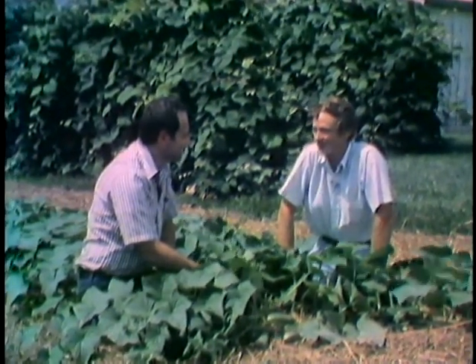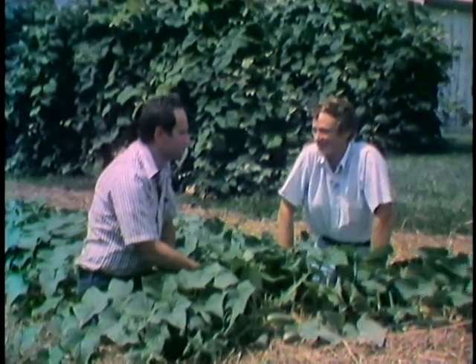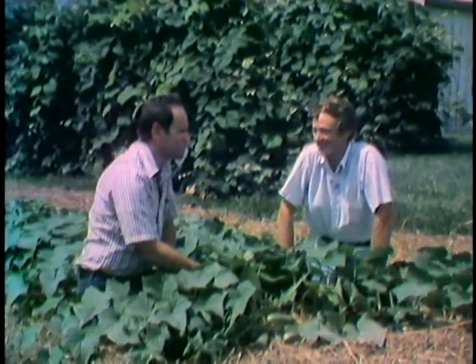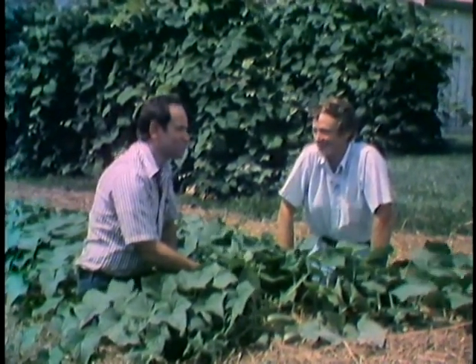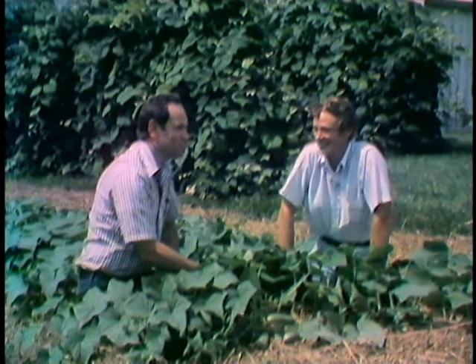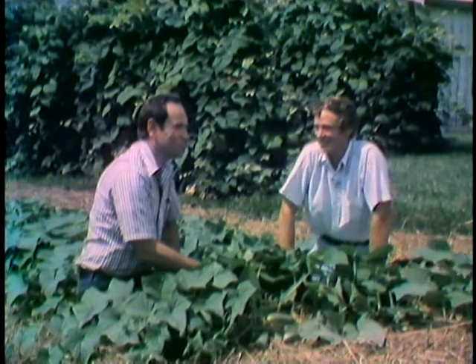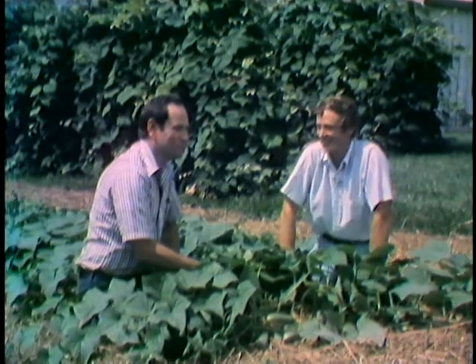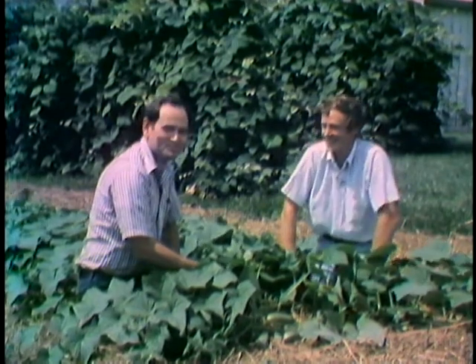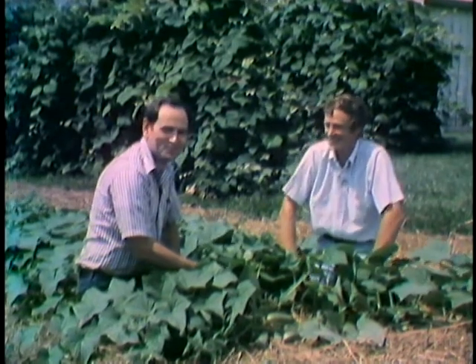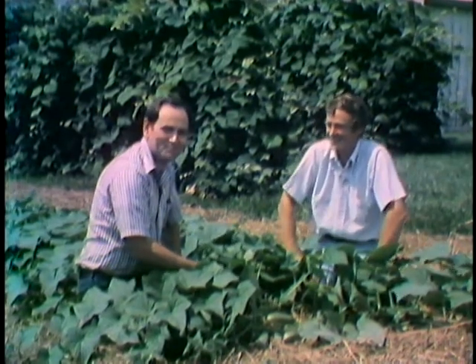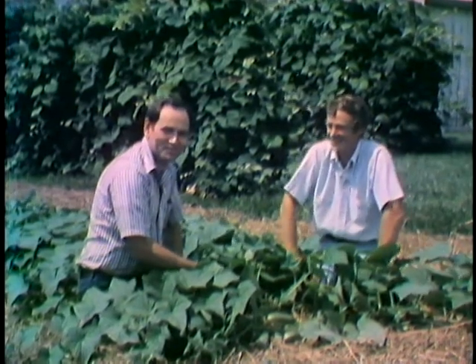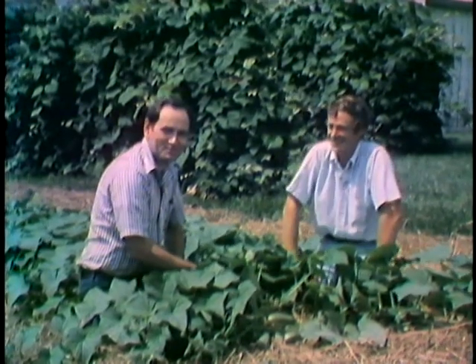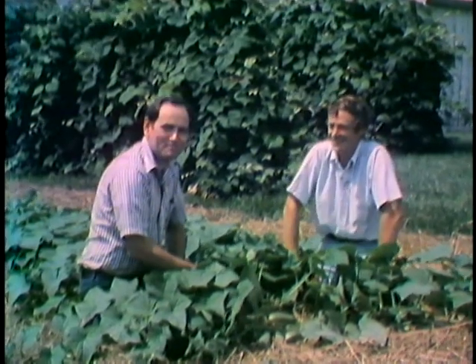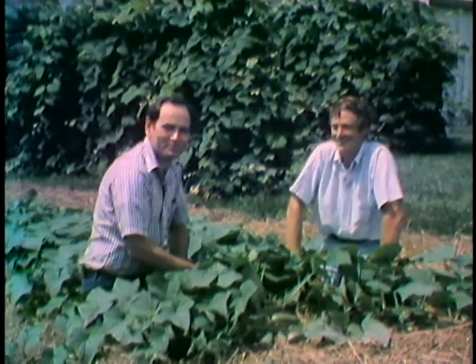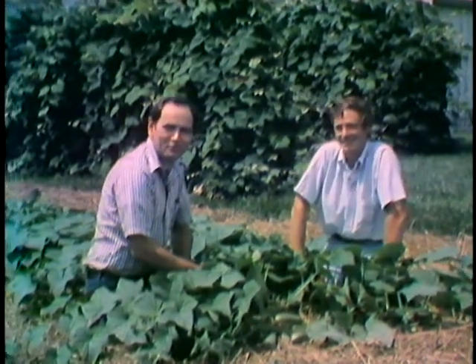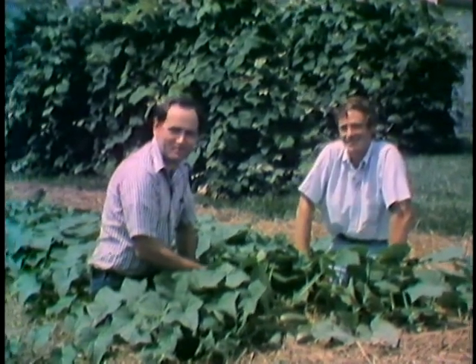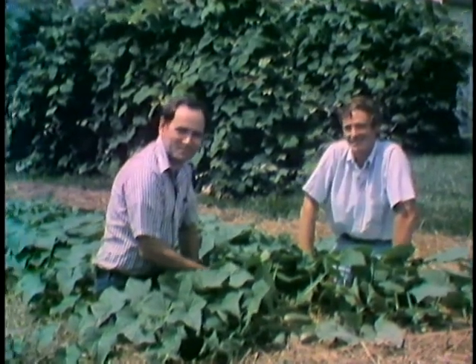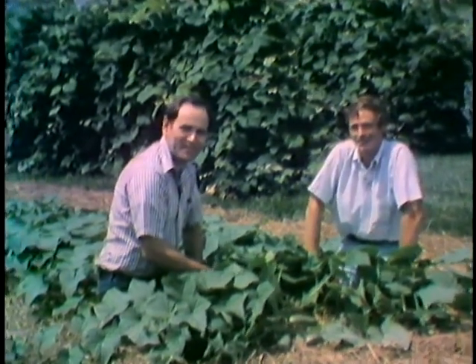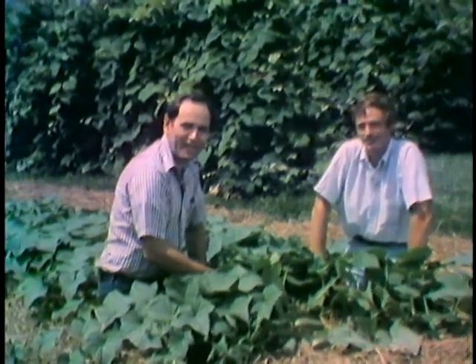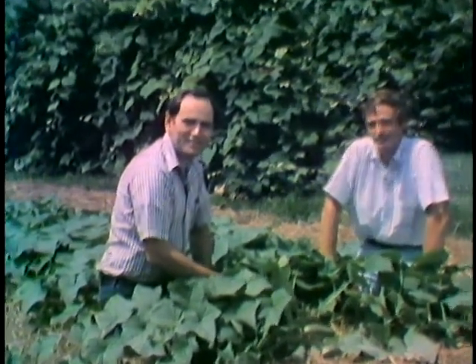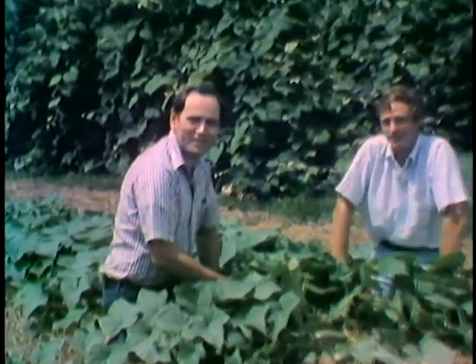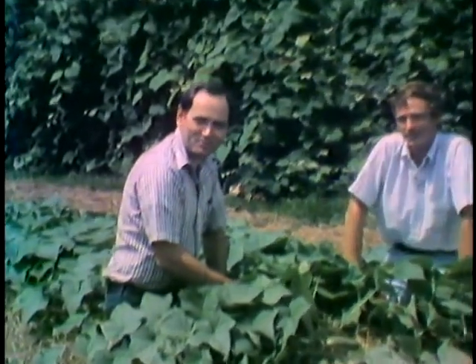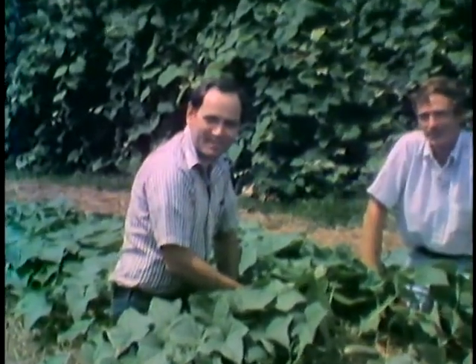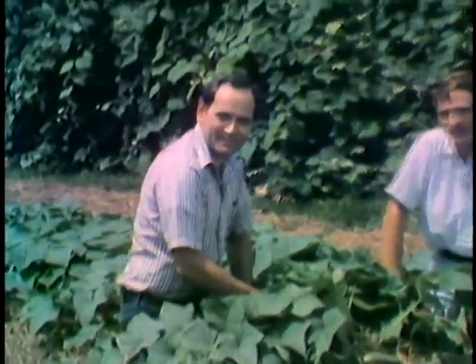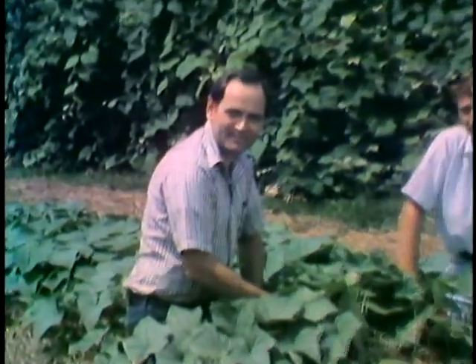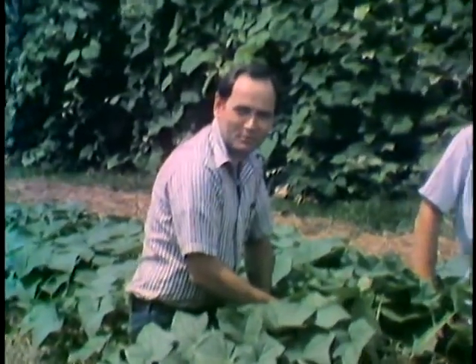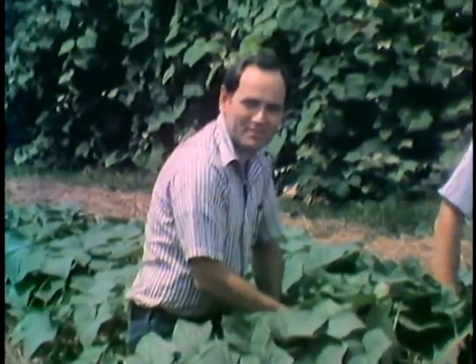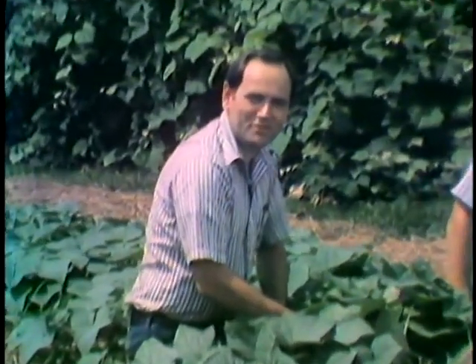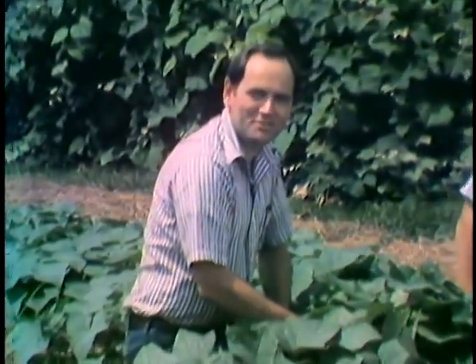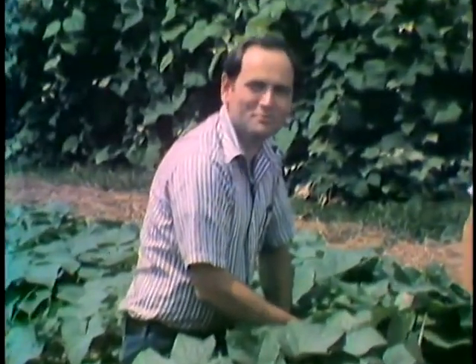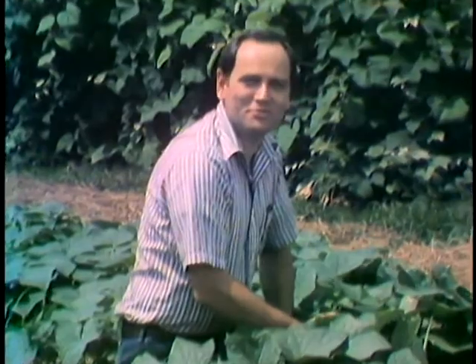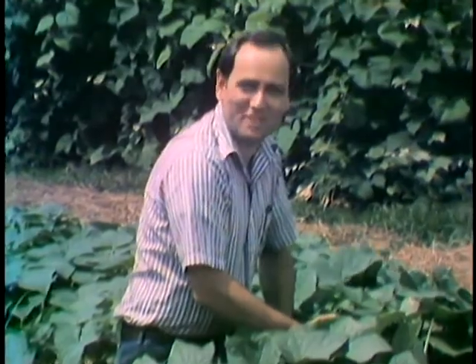Dick Biggs, thanks for being with us to talk about this crop of cucumbers. And next week, we'll be turning to zucchini.